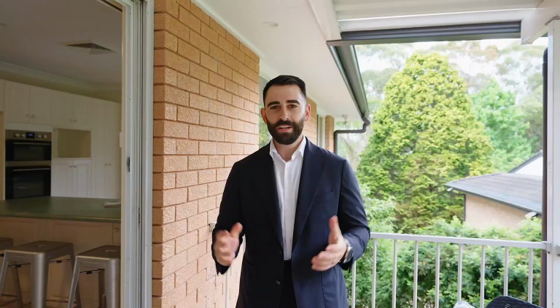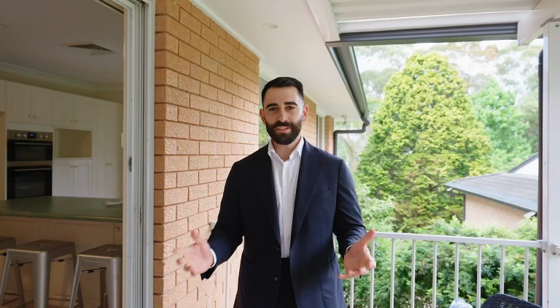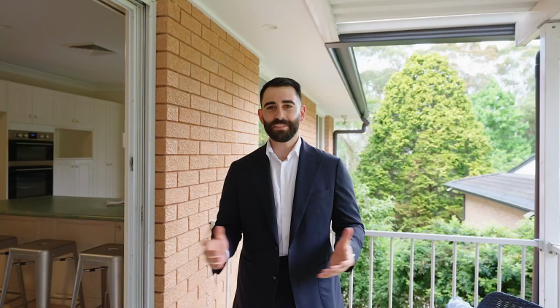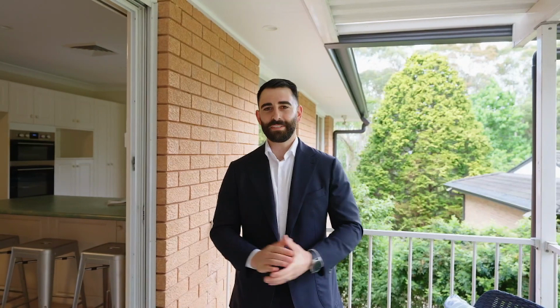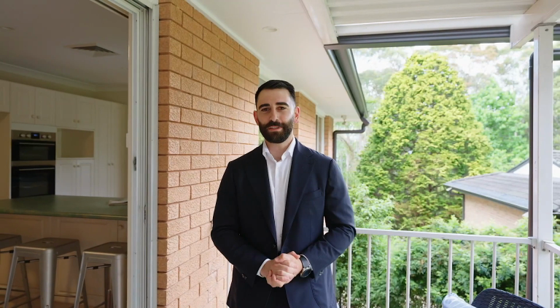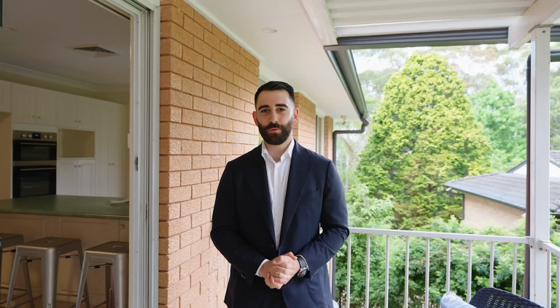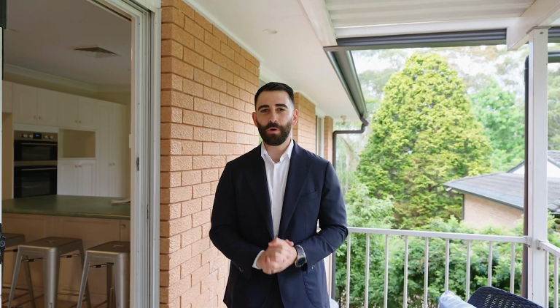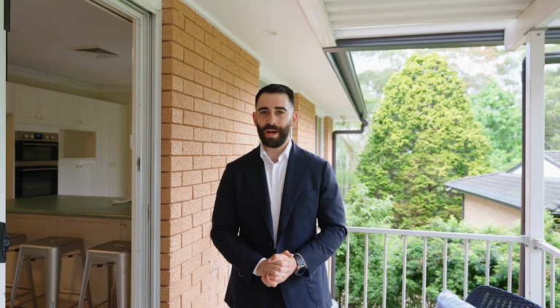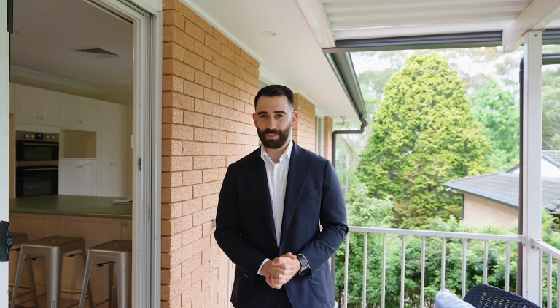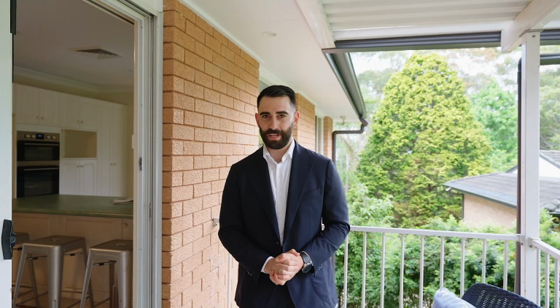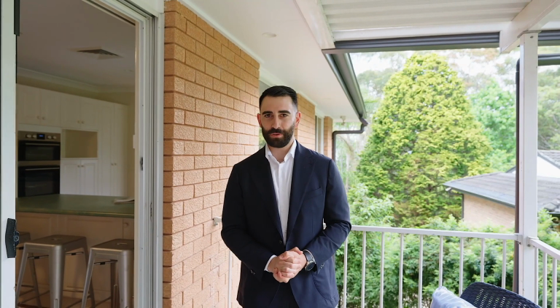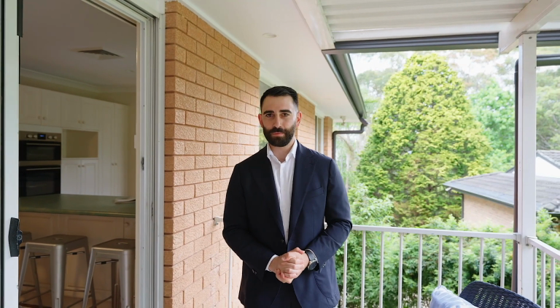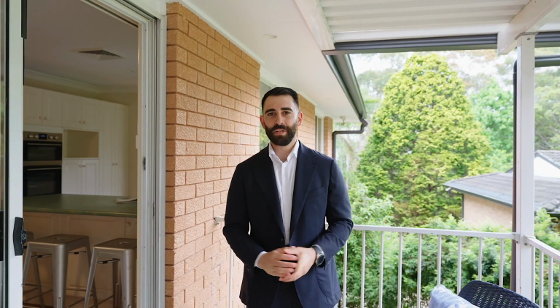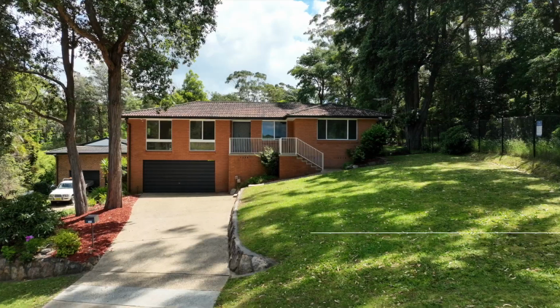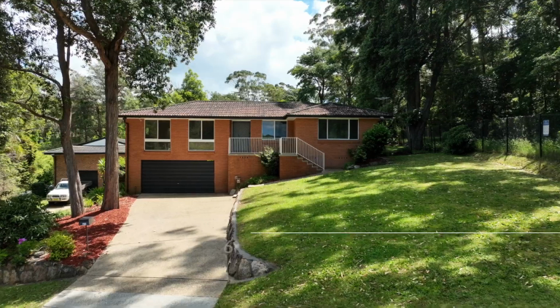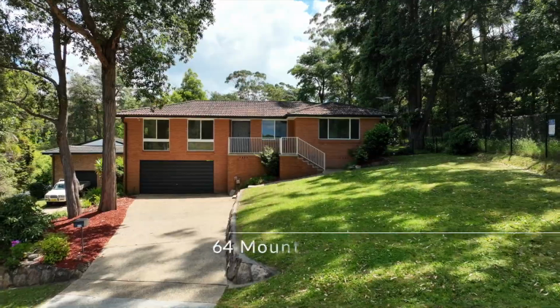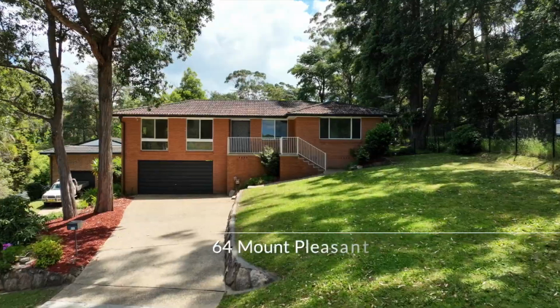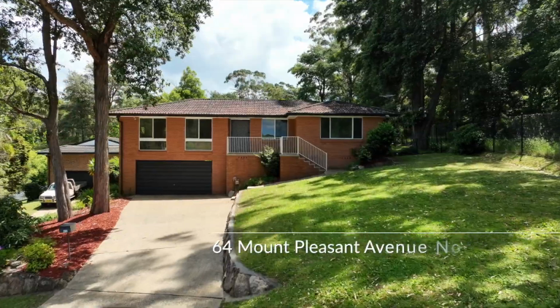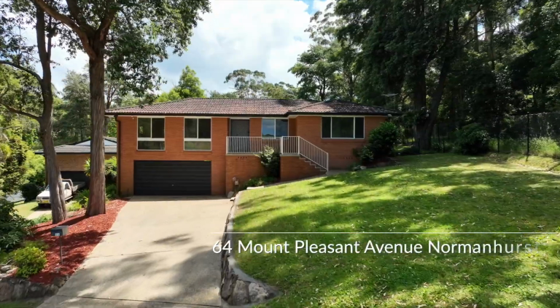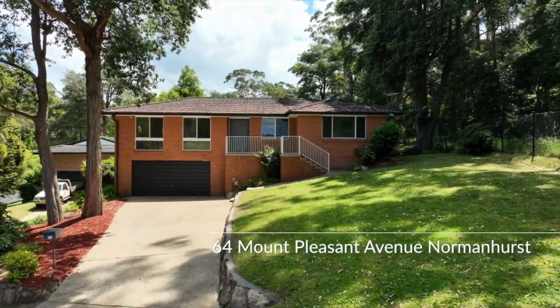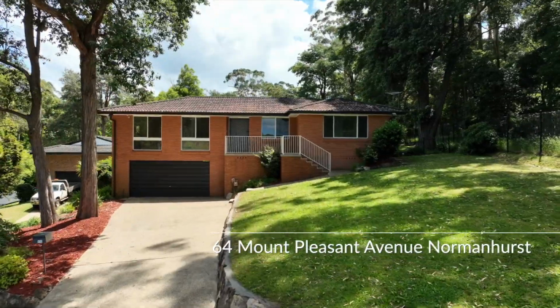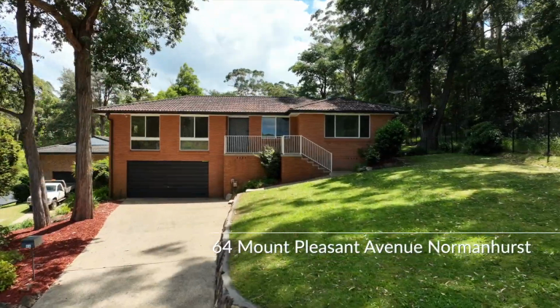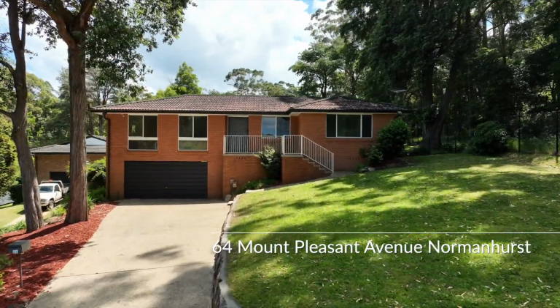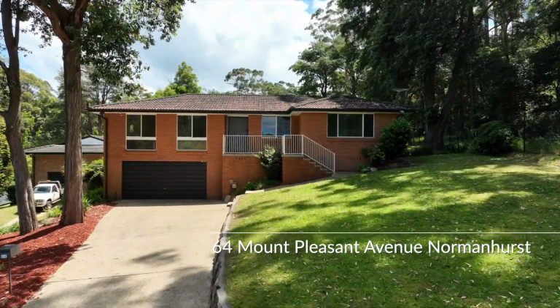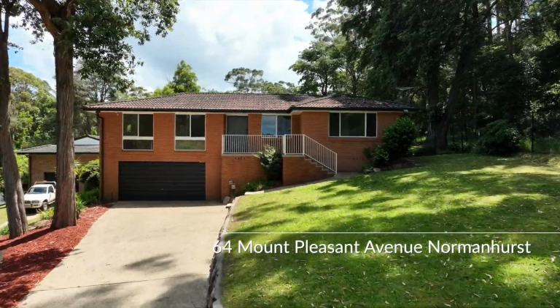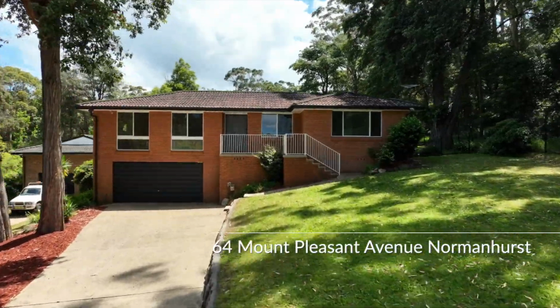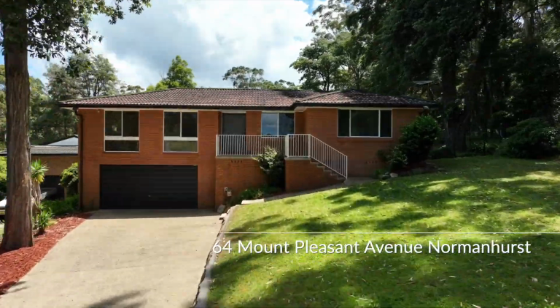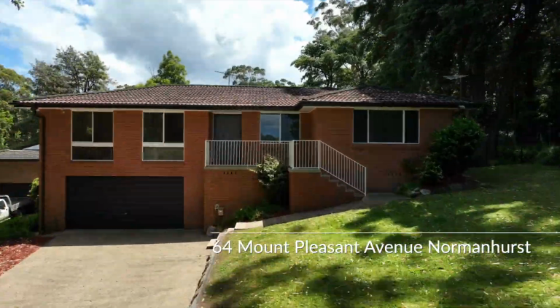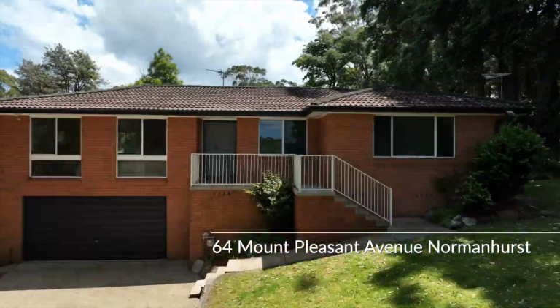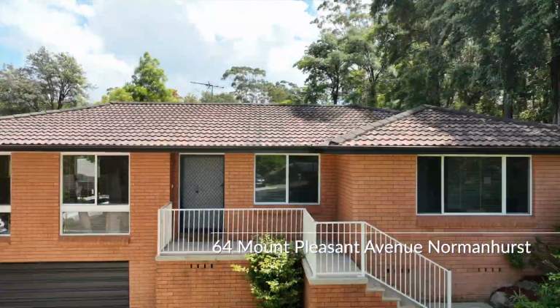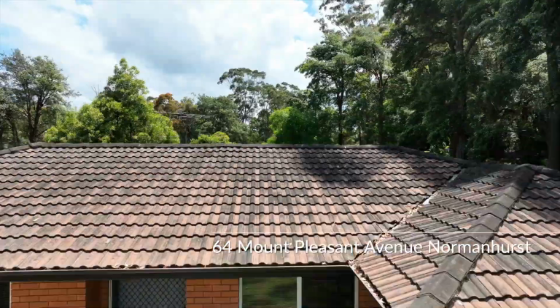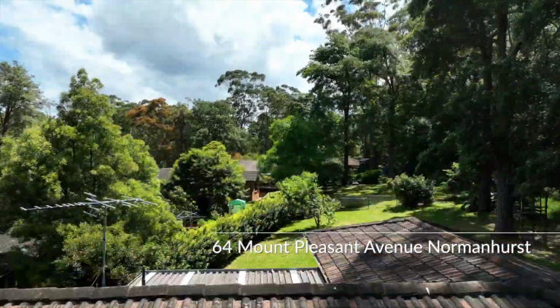This is 64 Mount Pleasant Avenue, a four bedroom home with a flexible floor plan and a beautiful backyard.